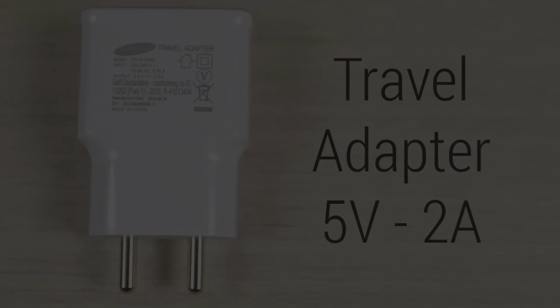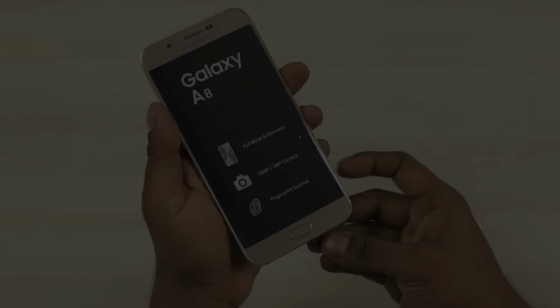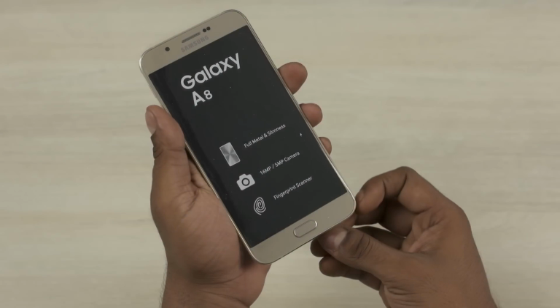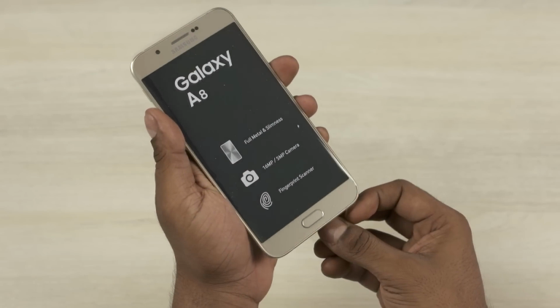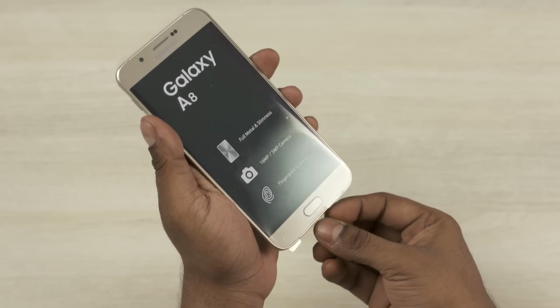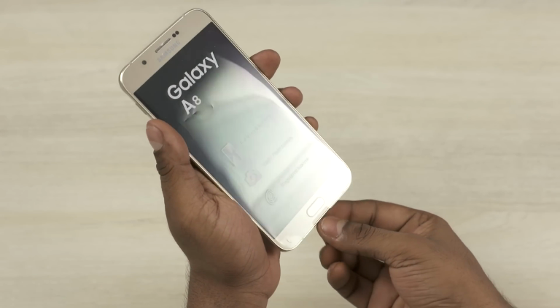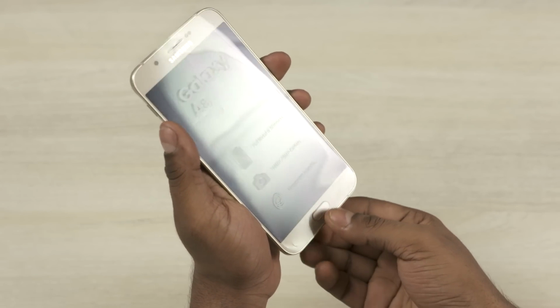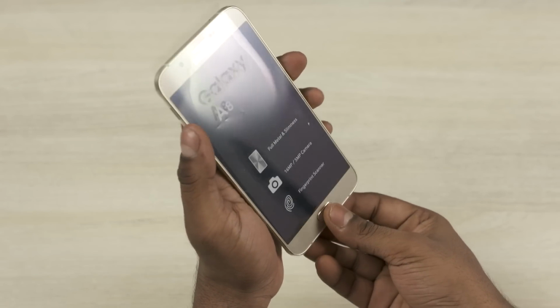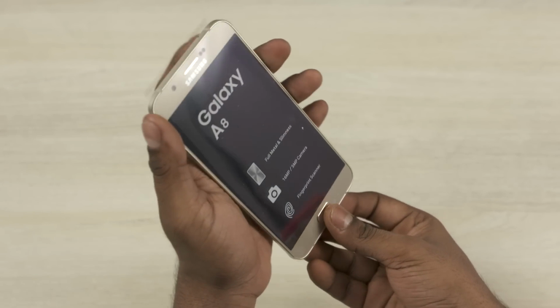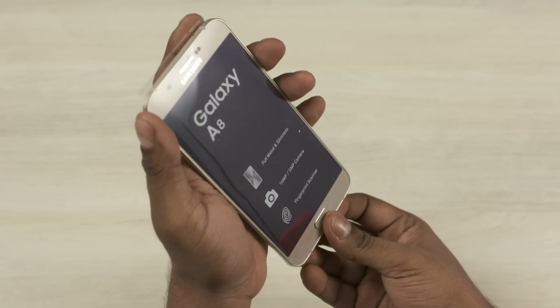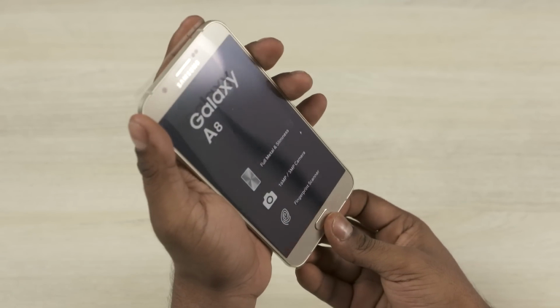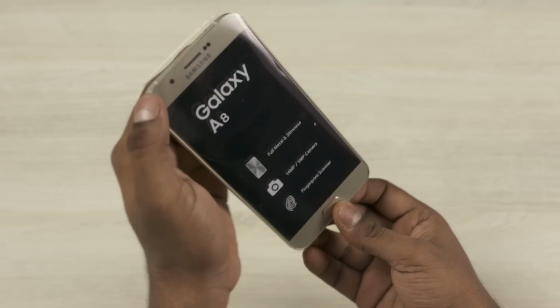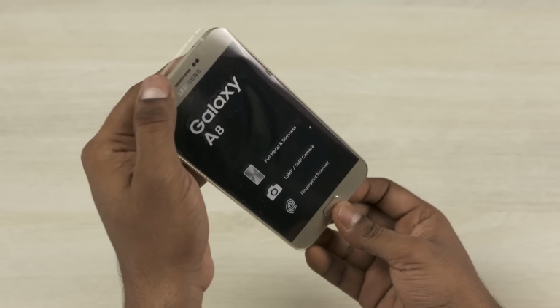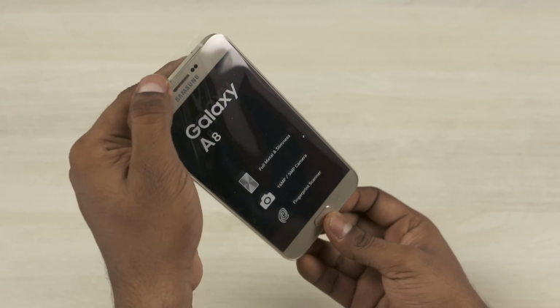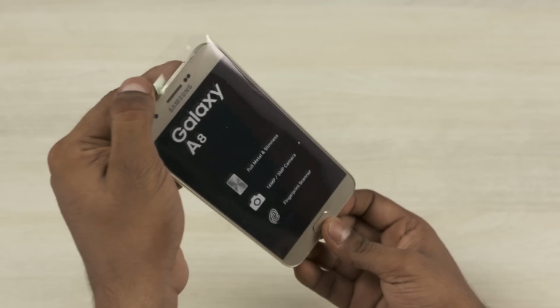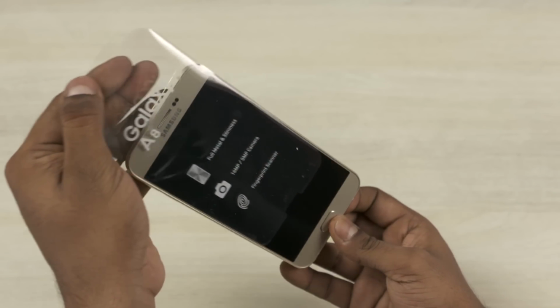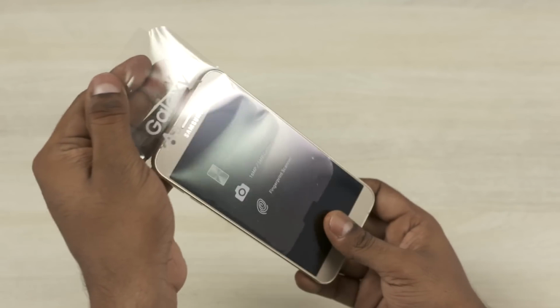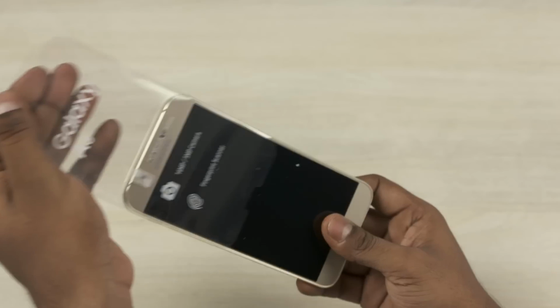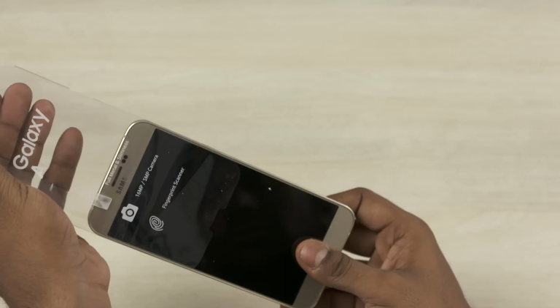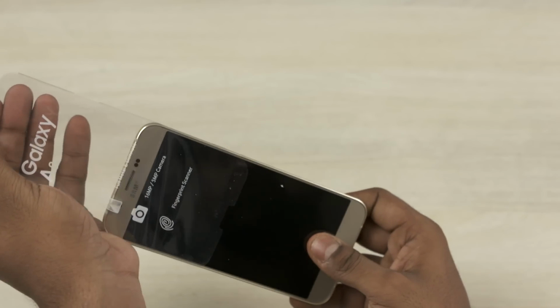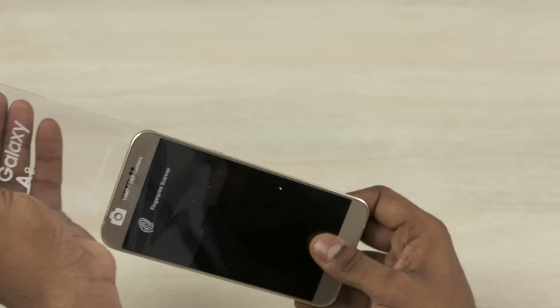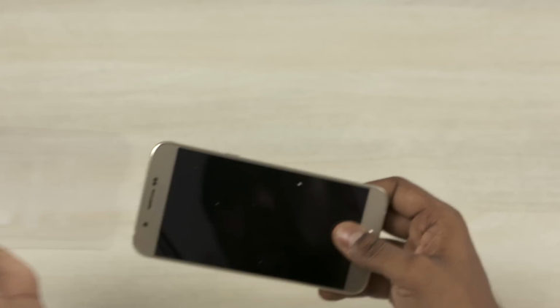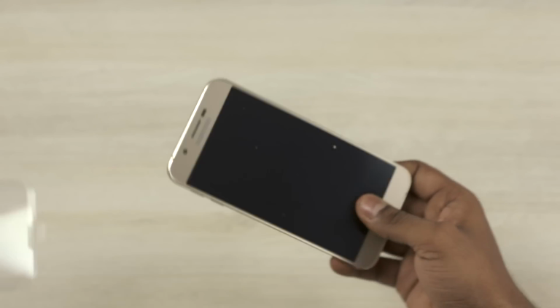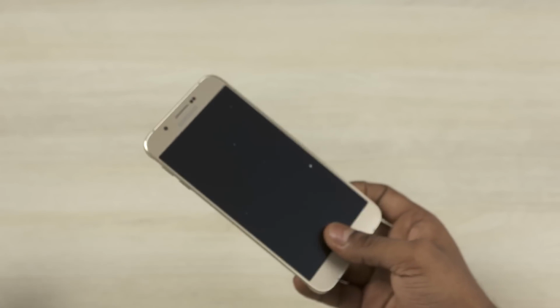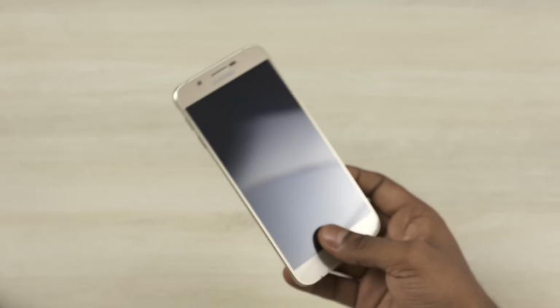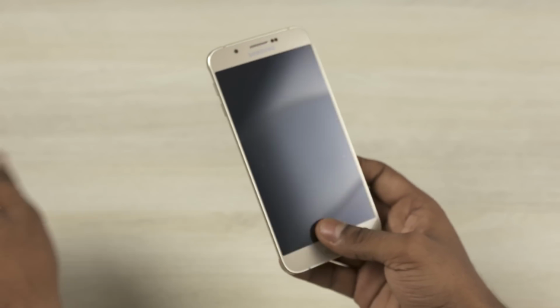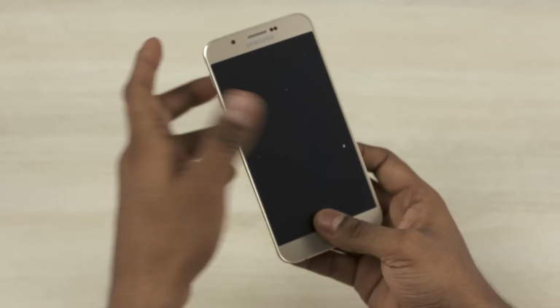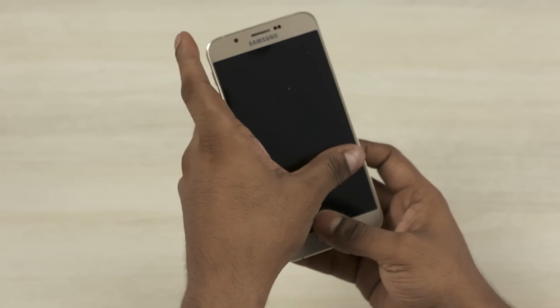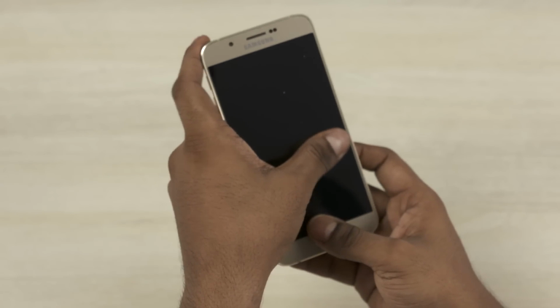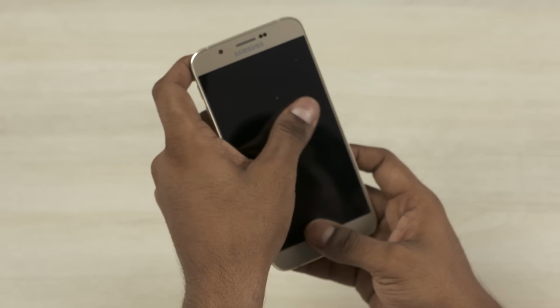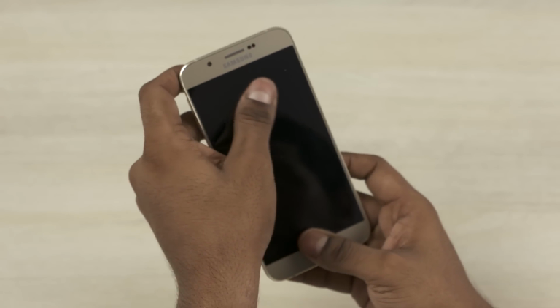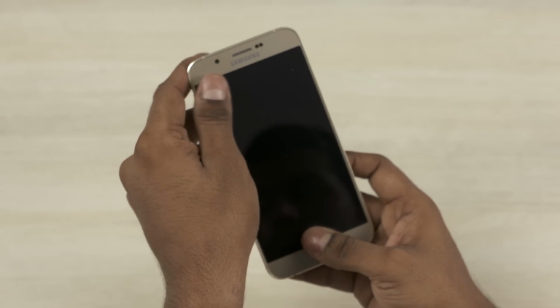Hey guys, Ash here from C4E Tech, and here are my first impressions of the Samsung Galaxy A8.